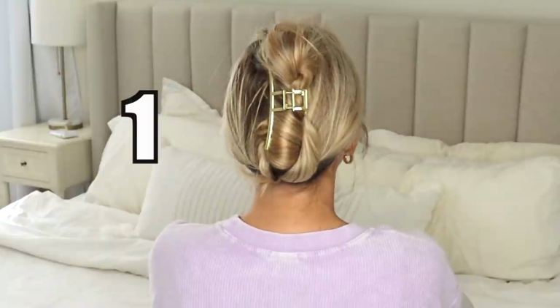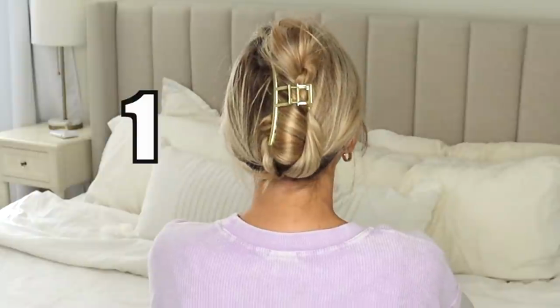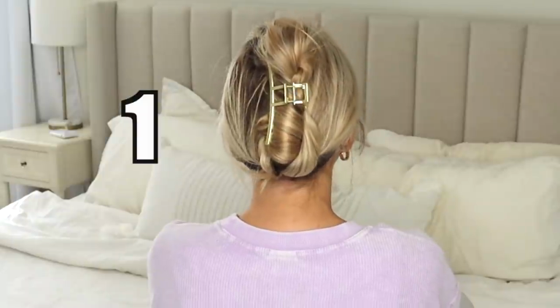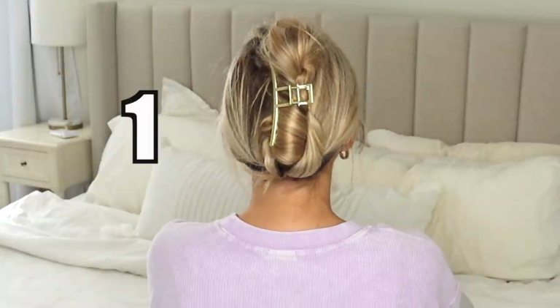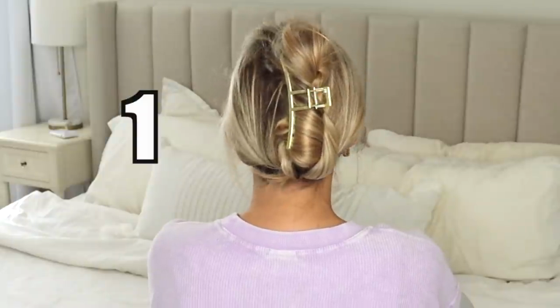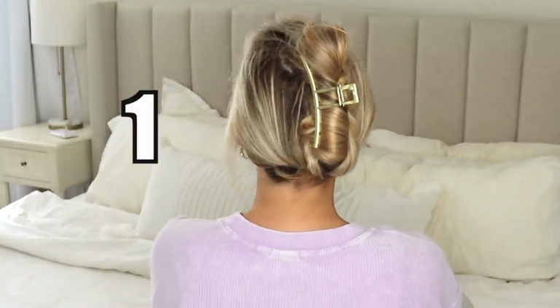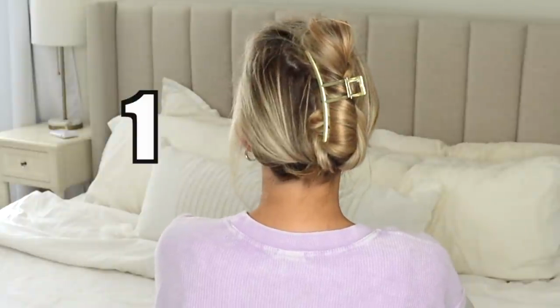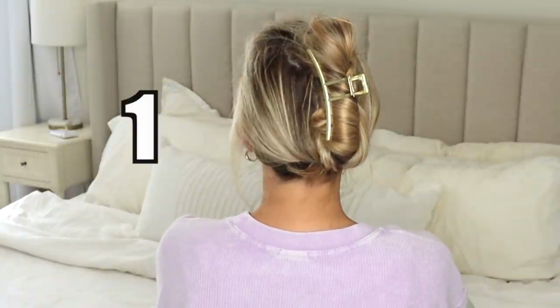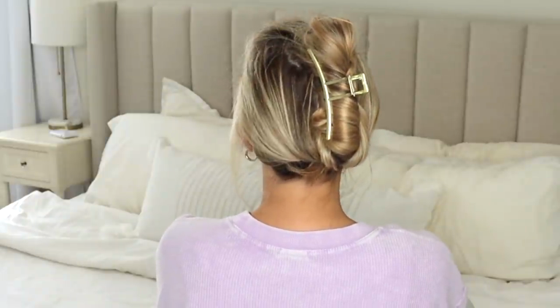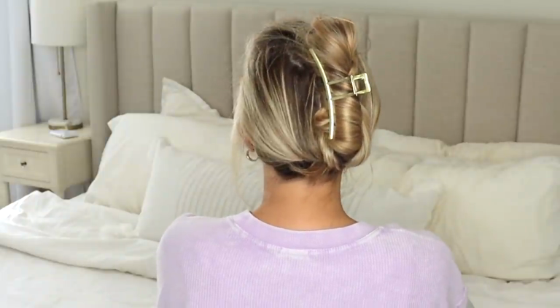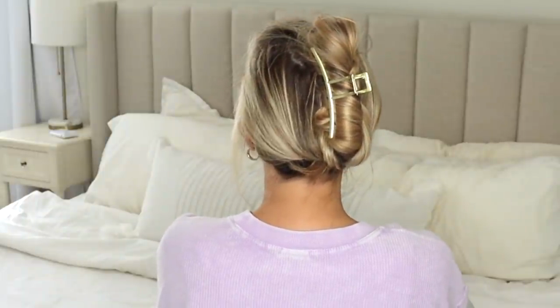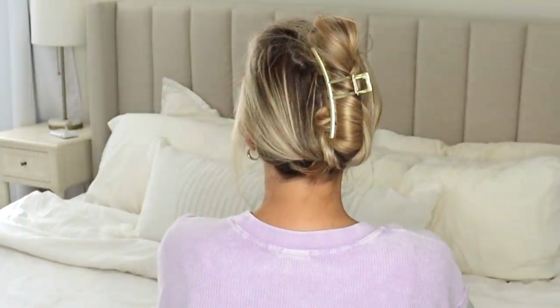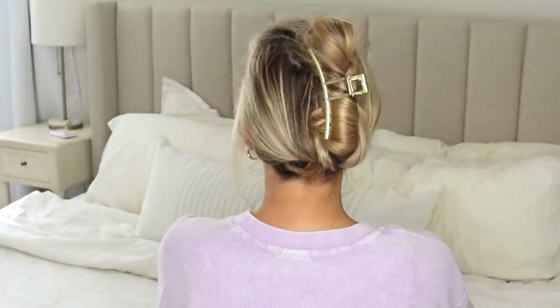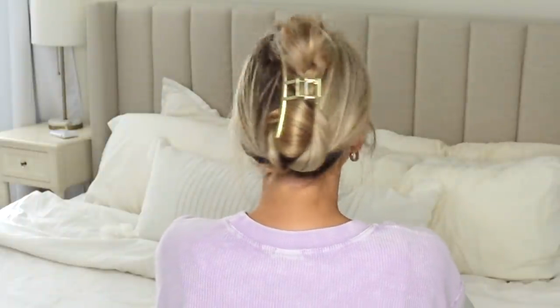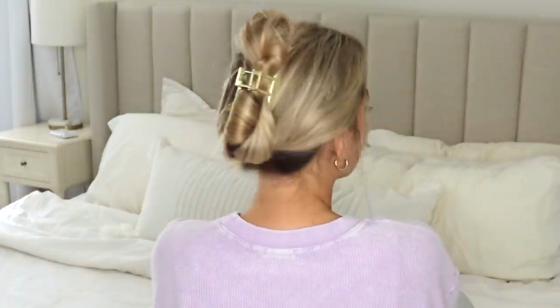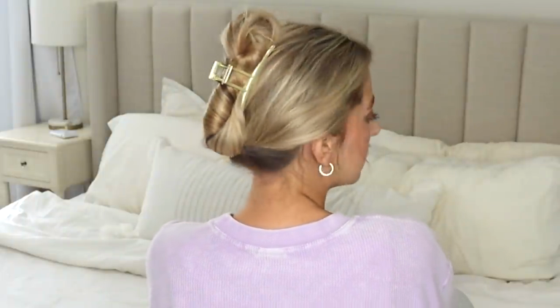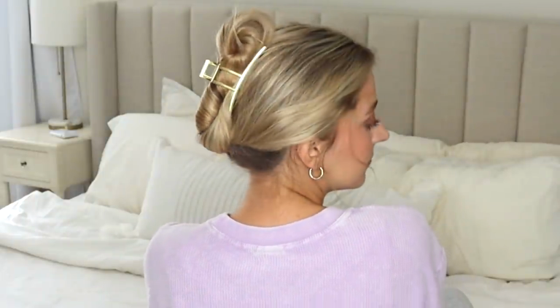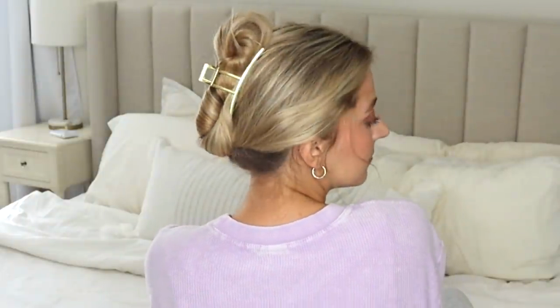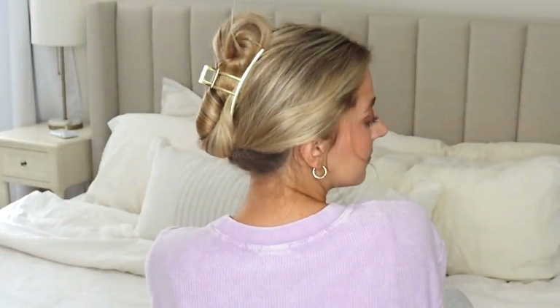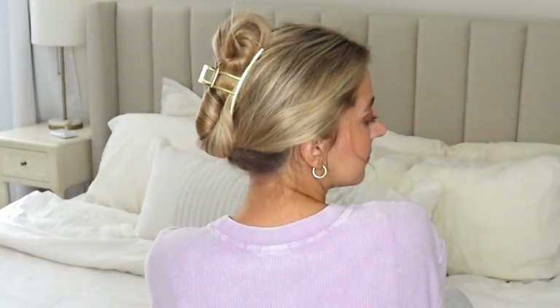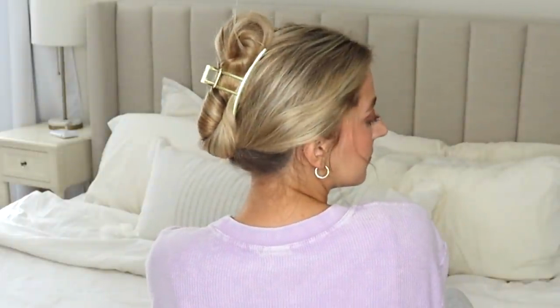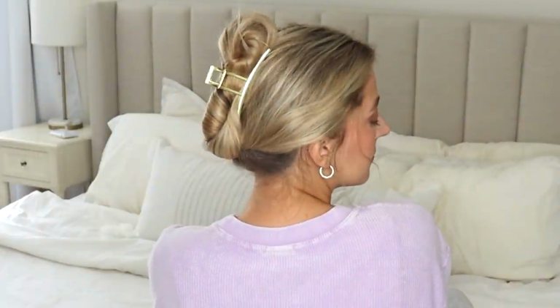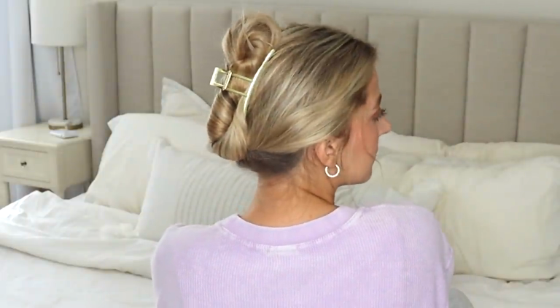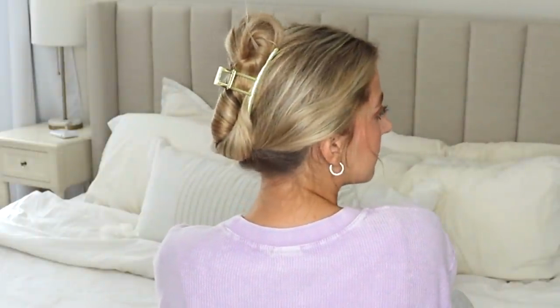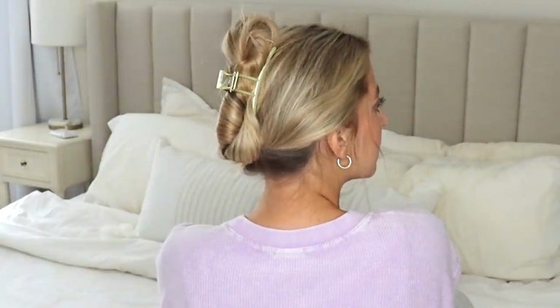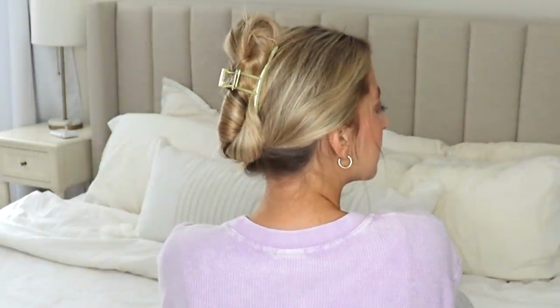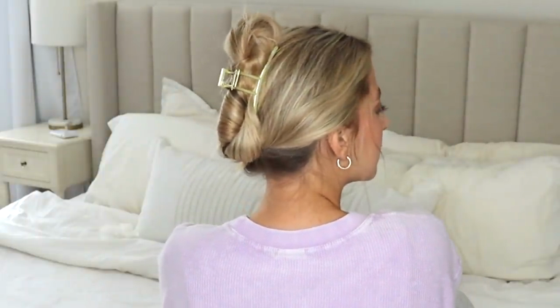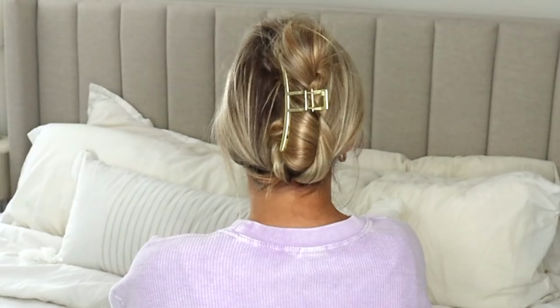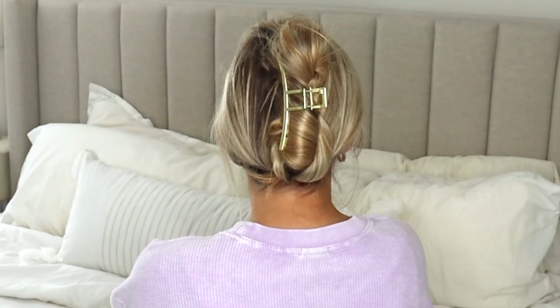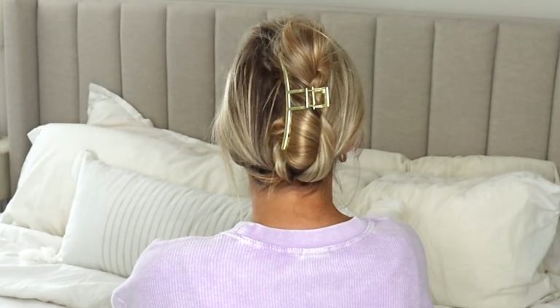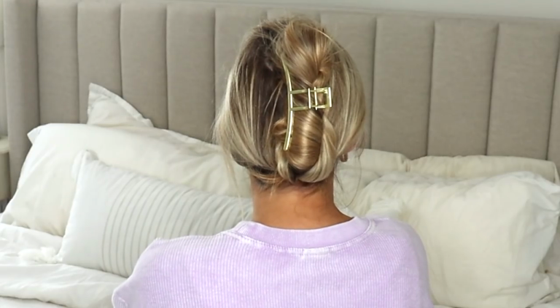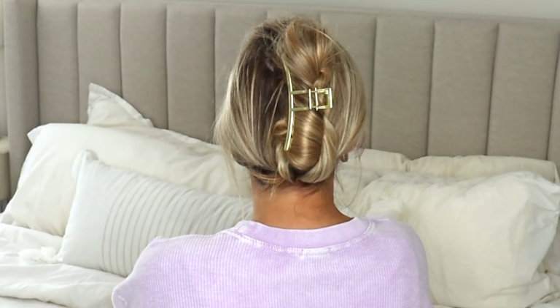Then take your clip and put it right on over it. This is the best one for long hair, so if you have very long hair try this little hack — it should help a lot. Here is the first one!